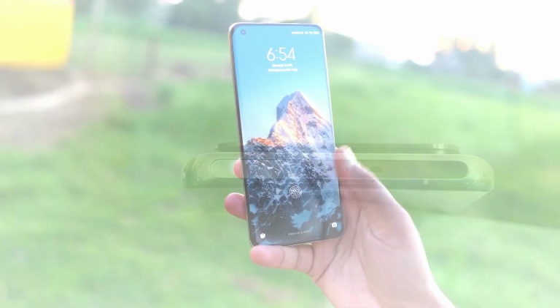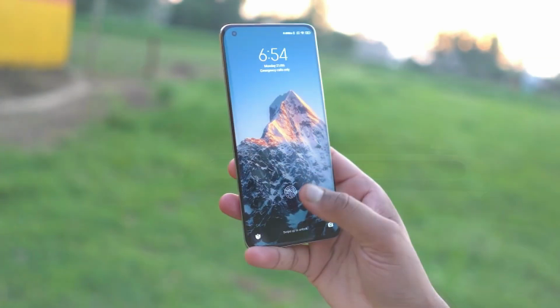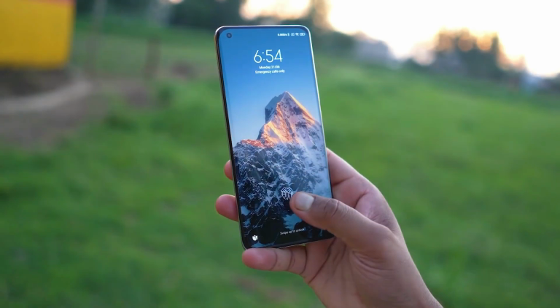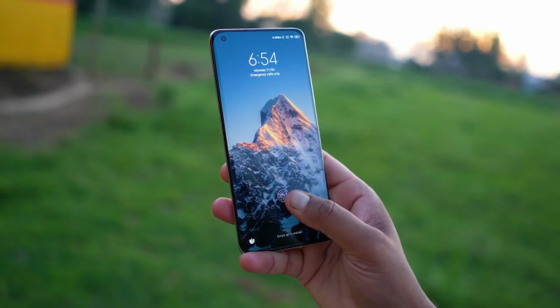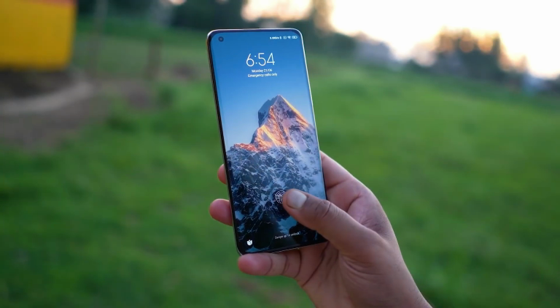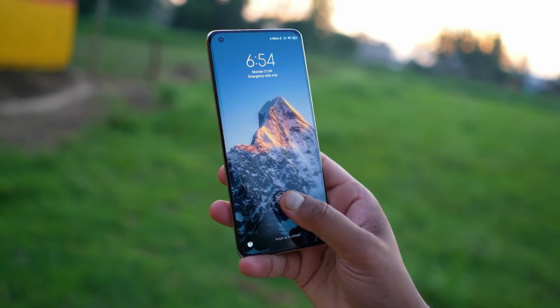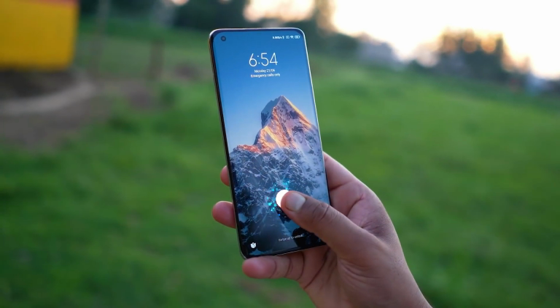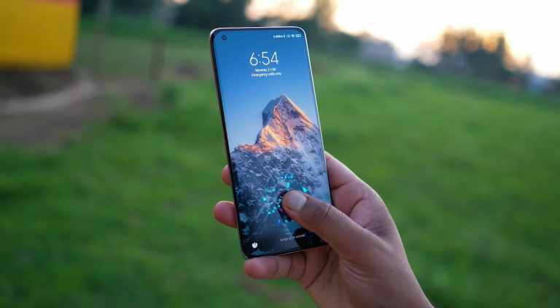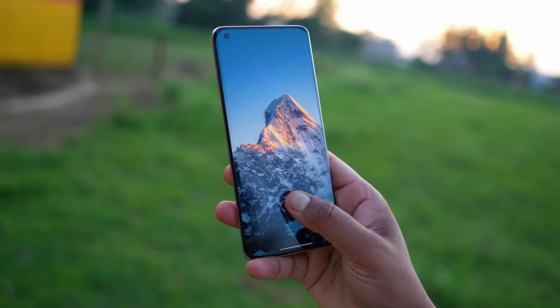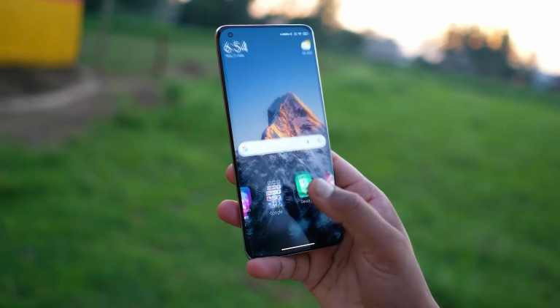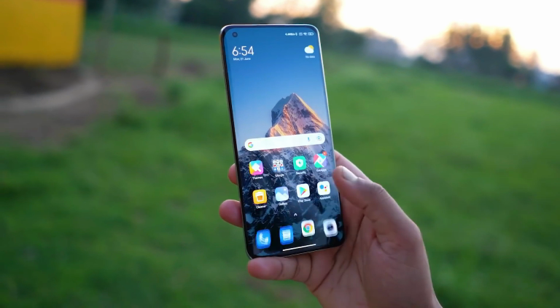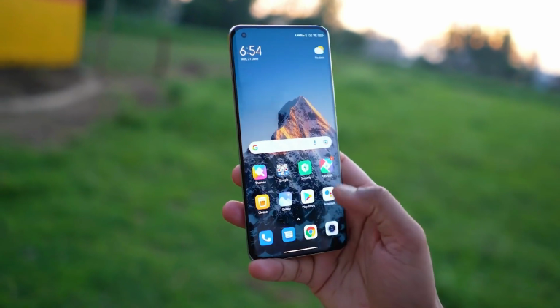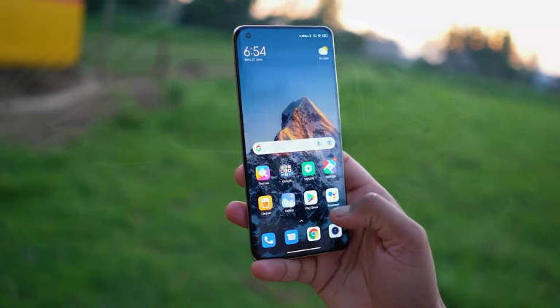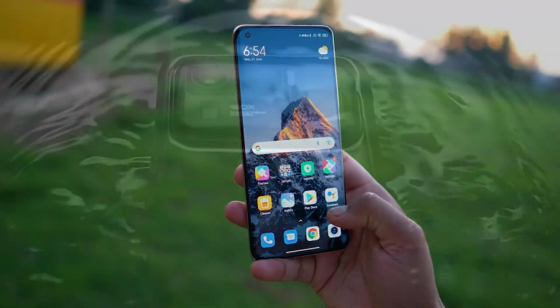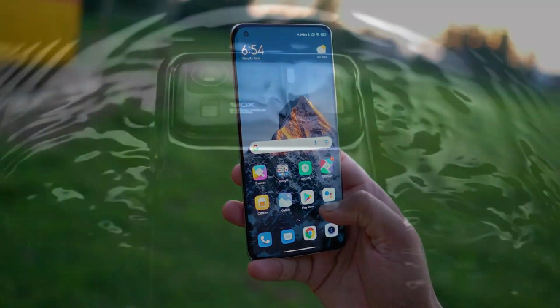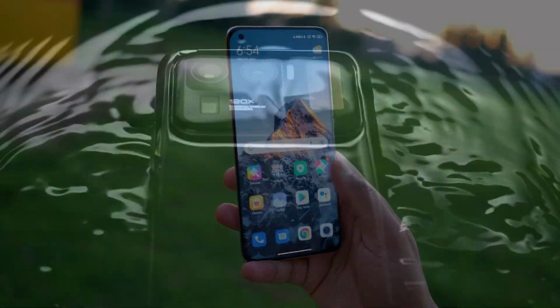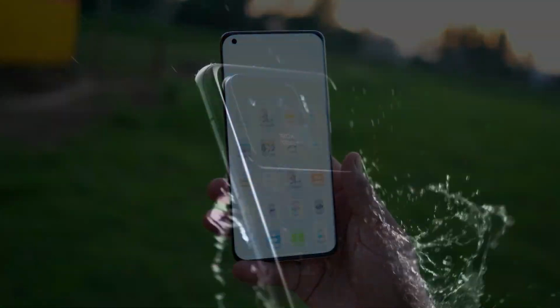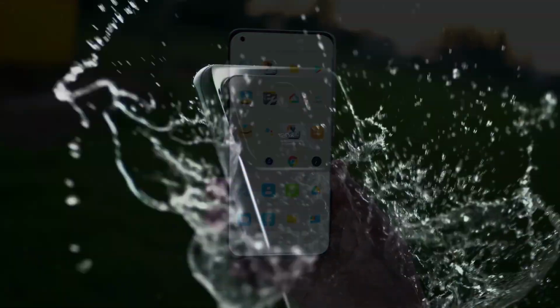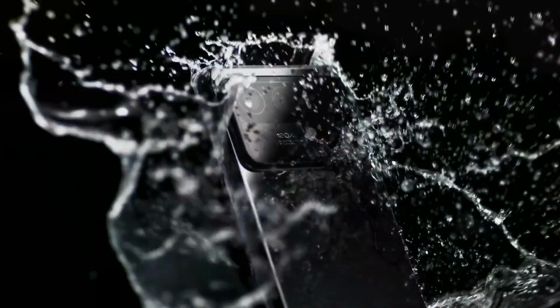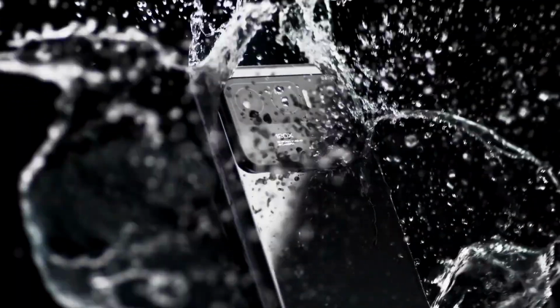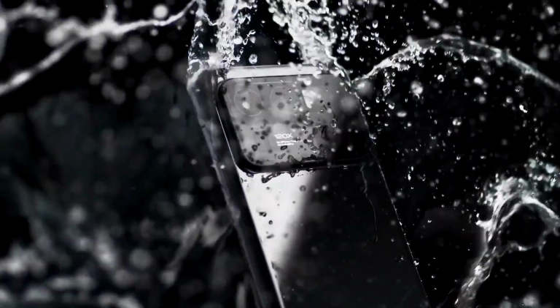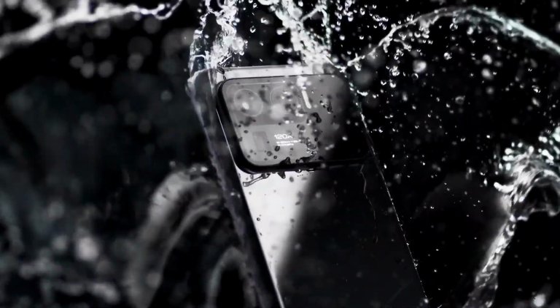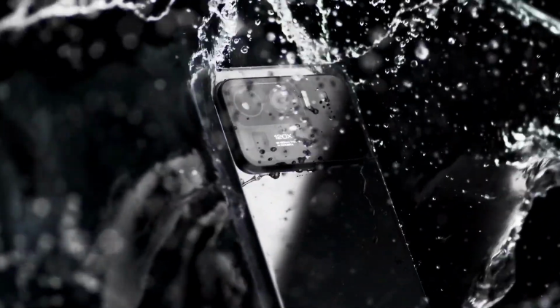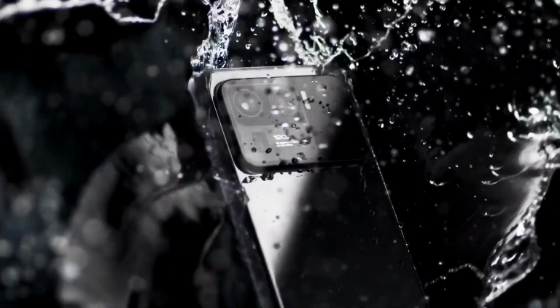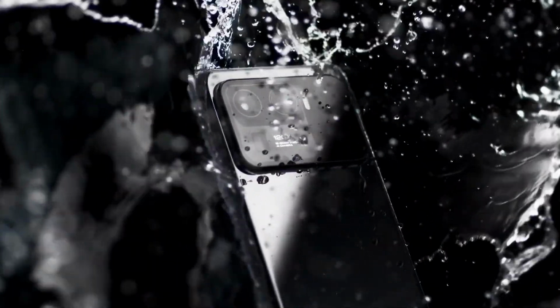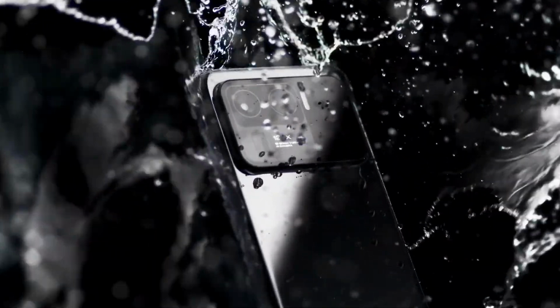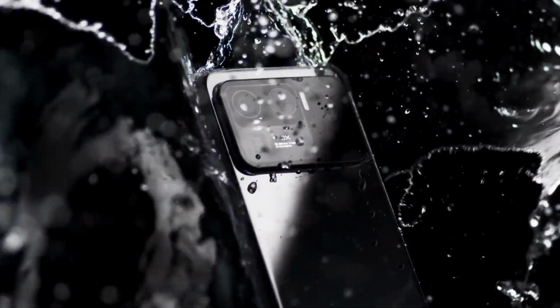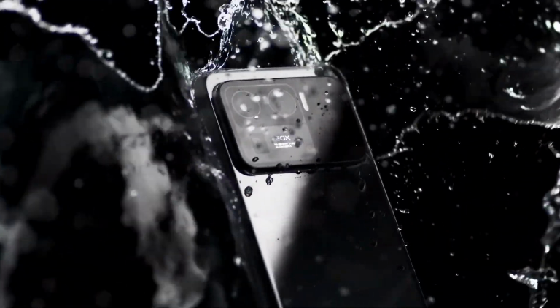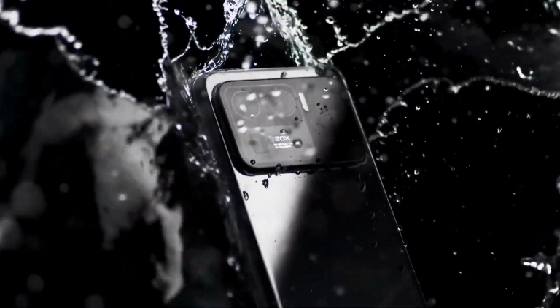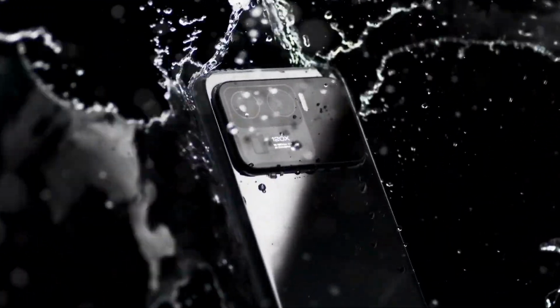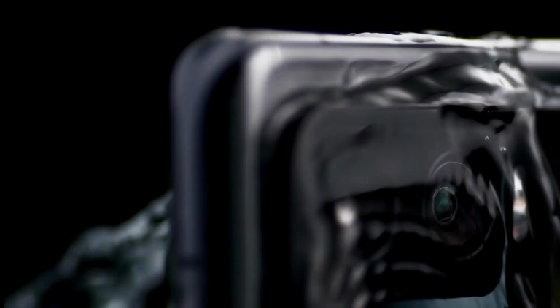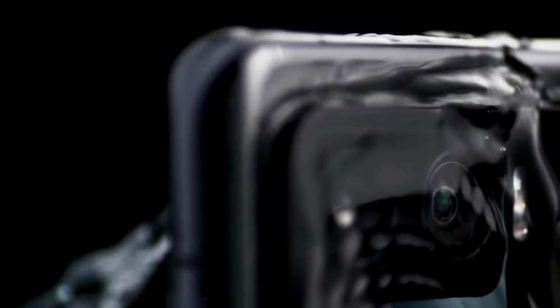Other features include an in-display fingerprint reader and an IP68 rating for dust and water resistance.